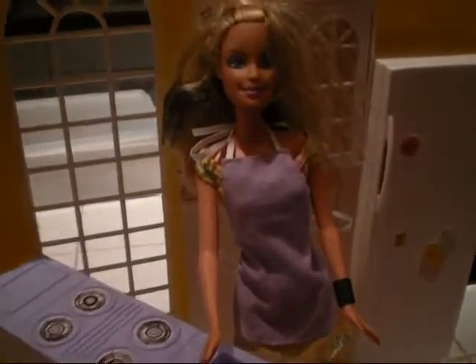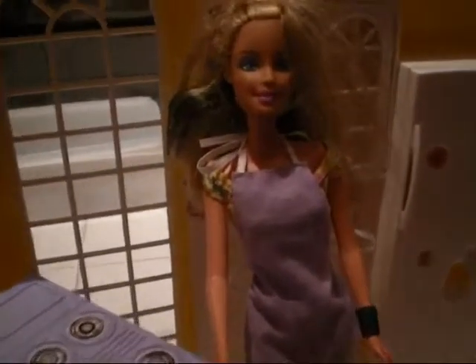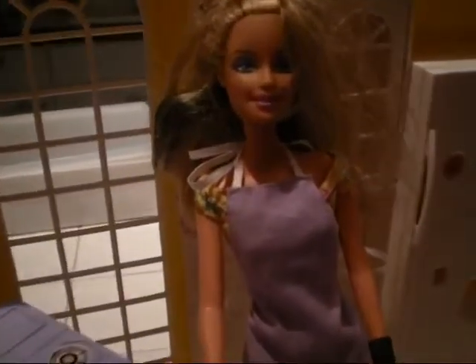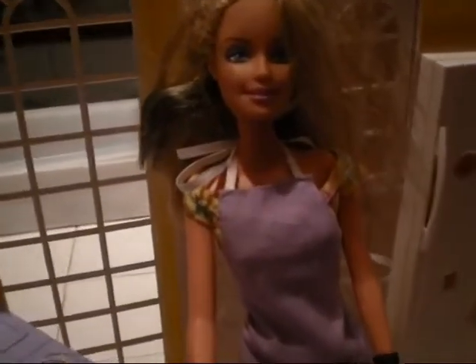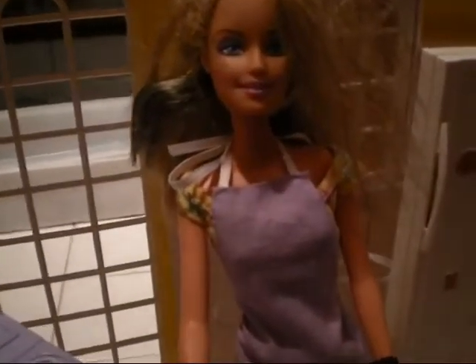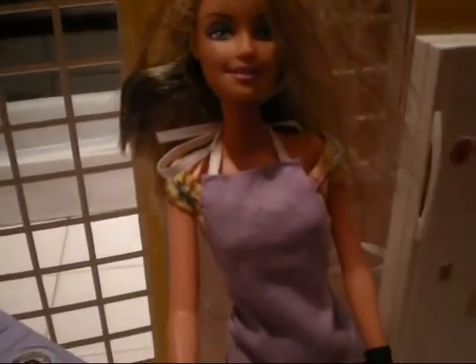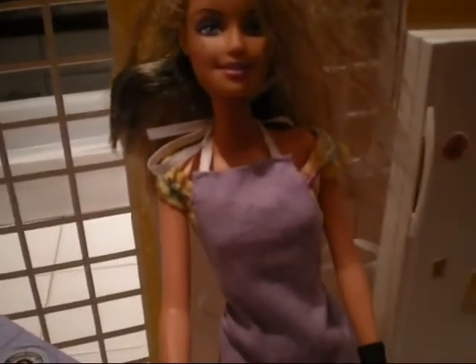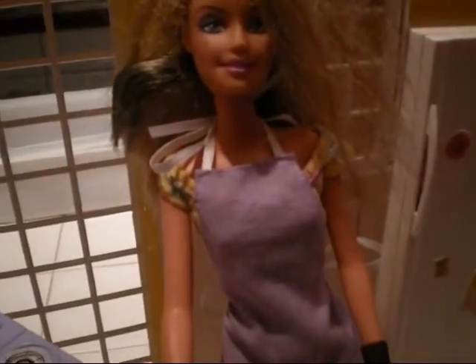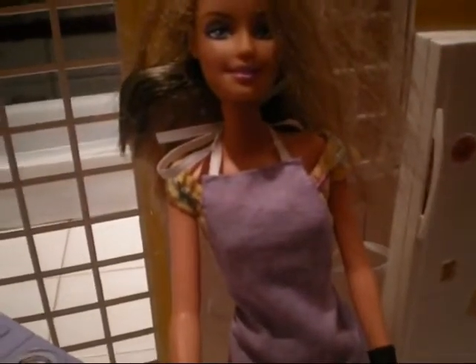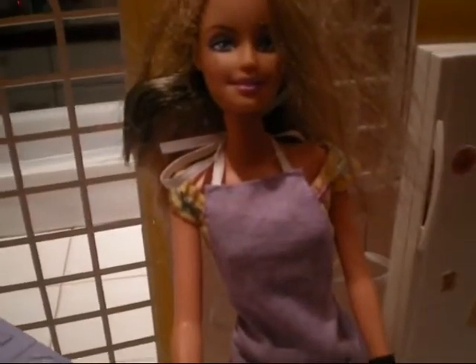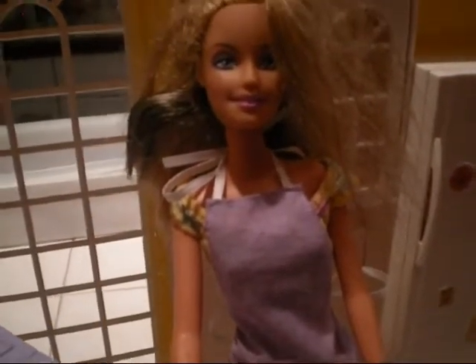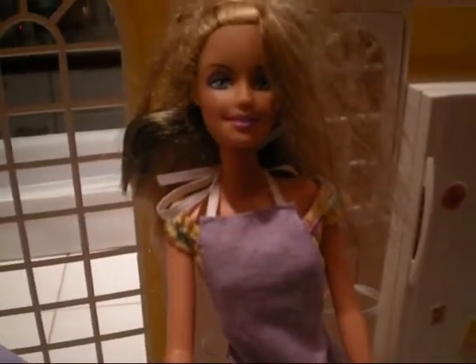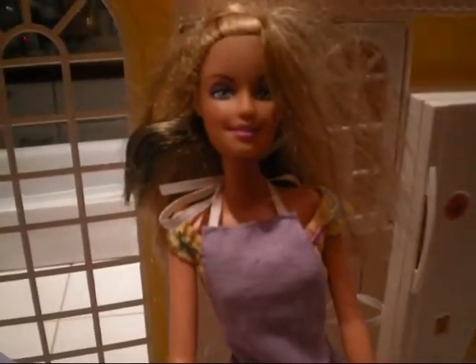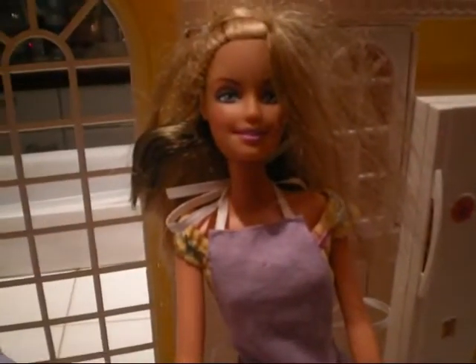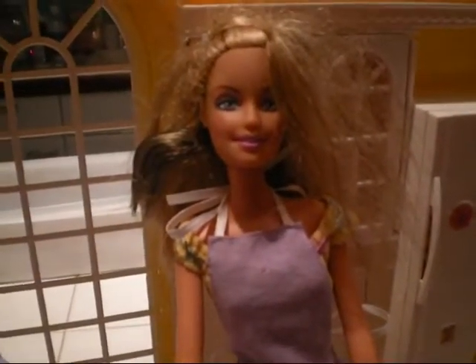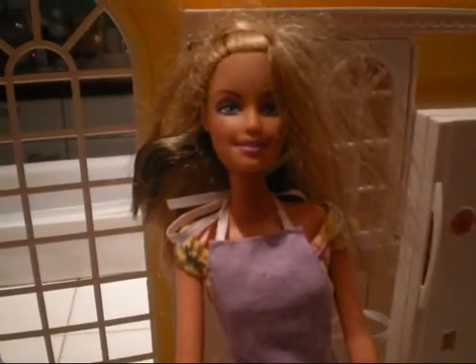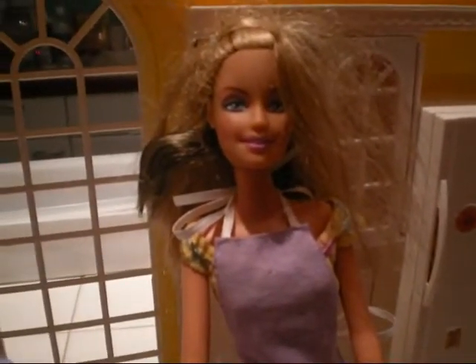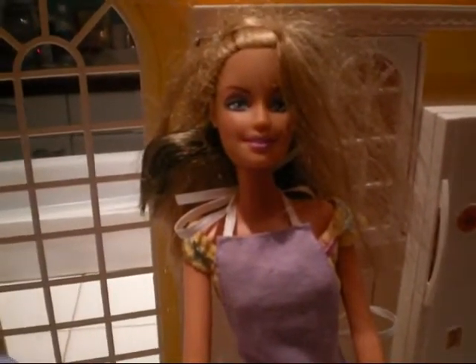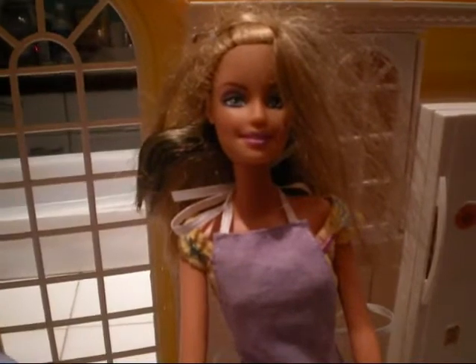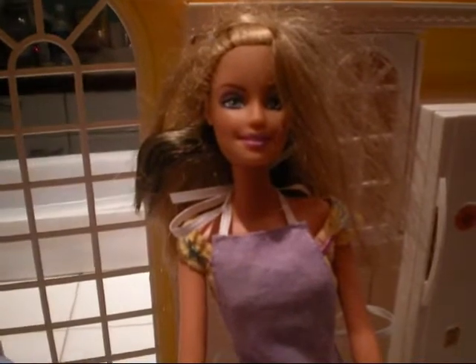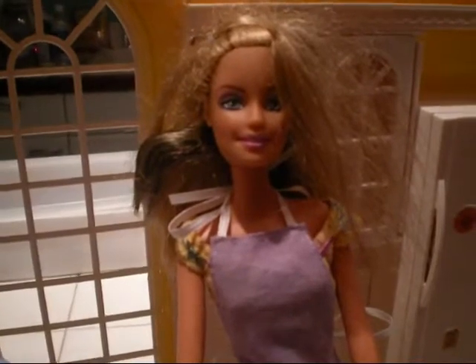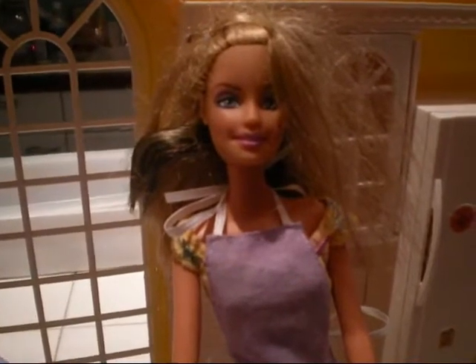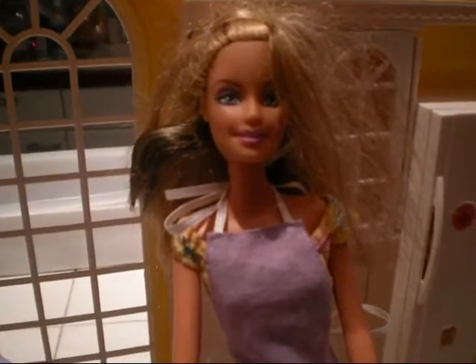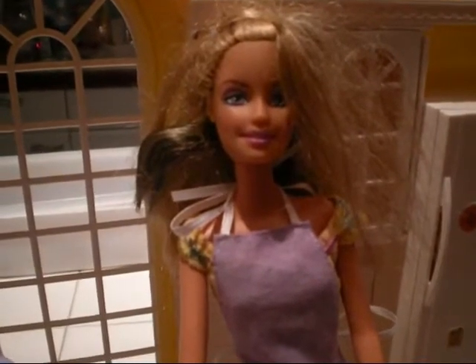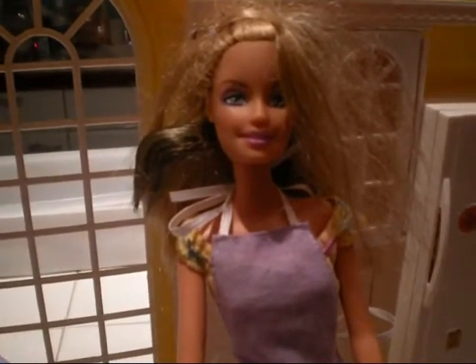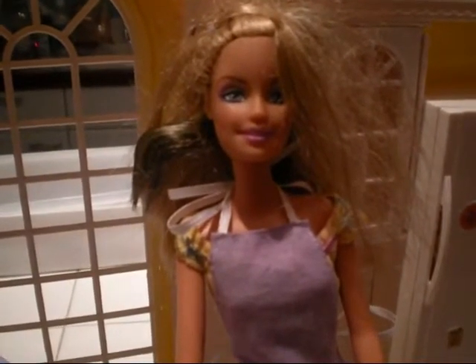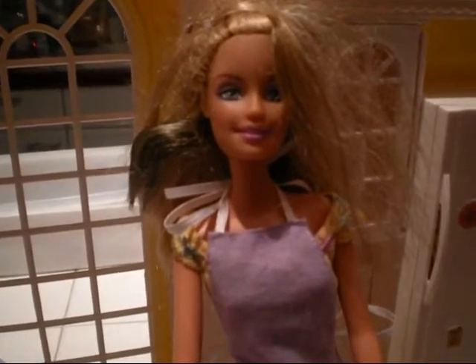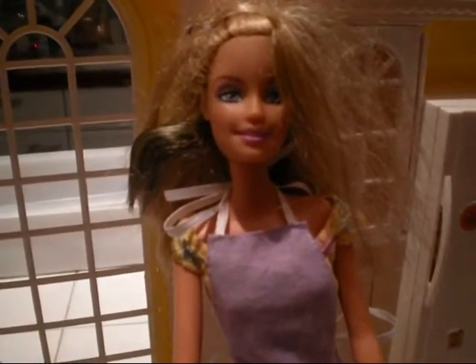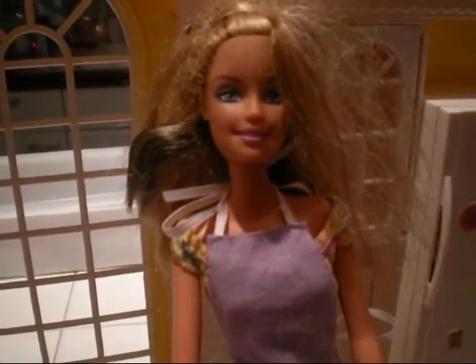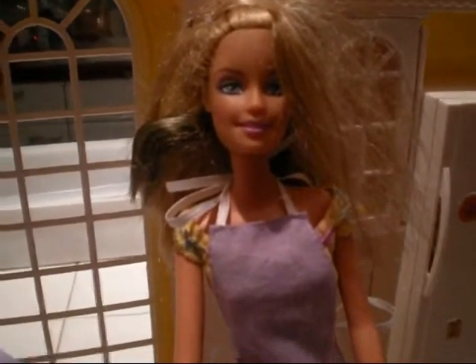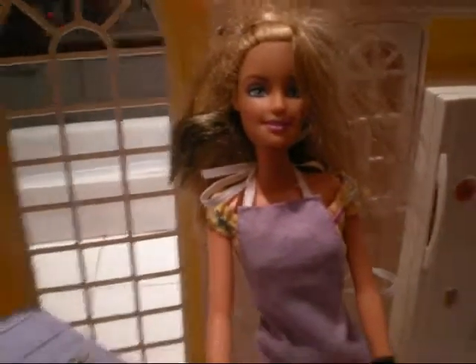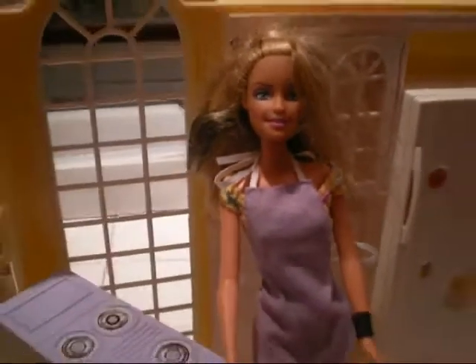Hi, and welcome to cooking class. I'm your host, Lola. And today we will be making cupcakes.